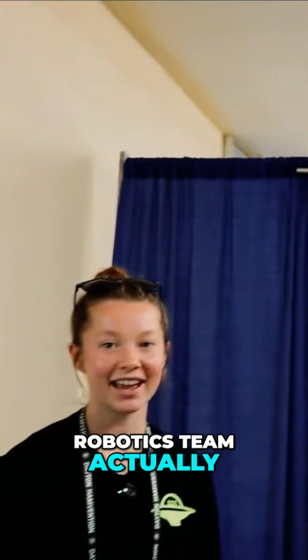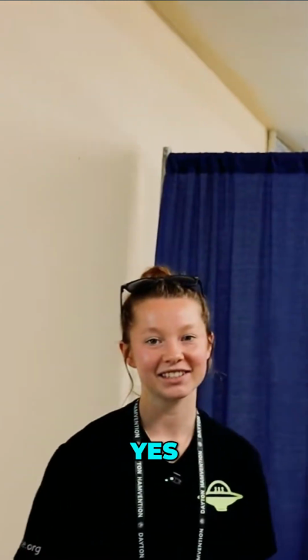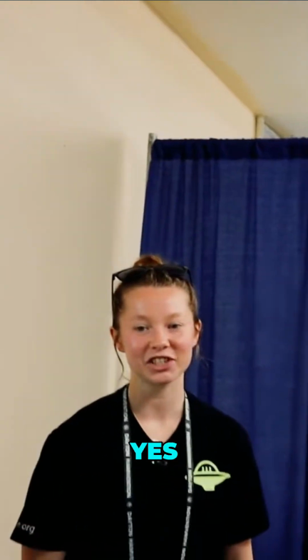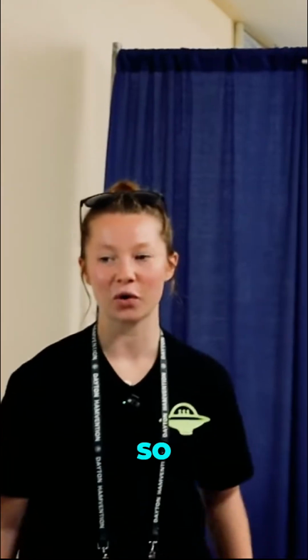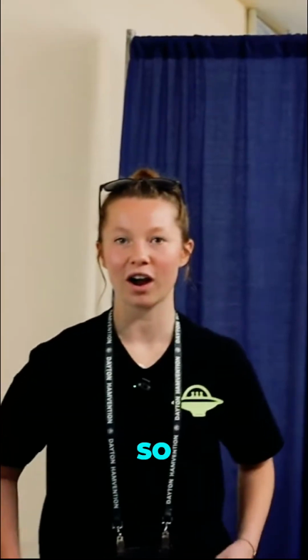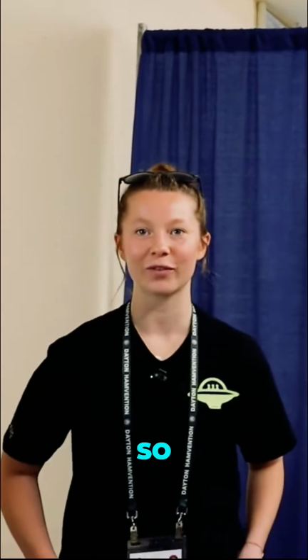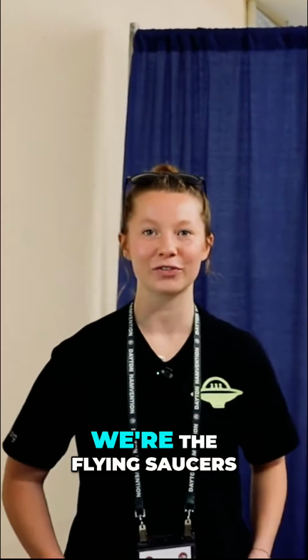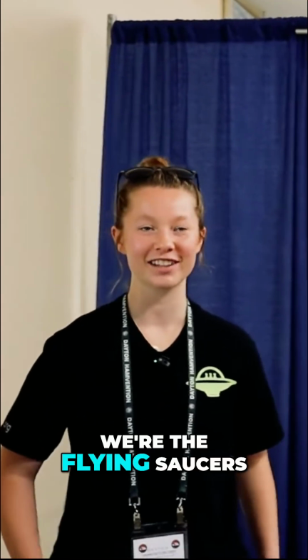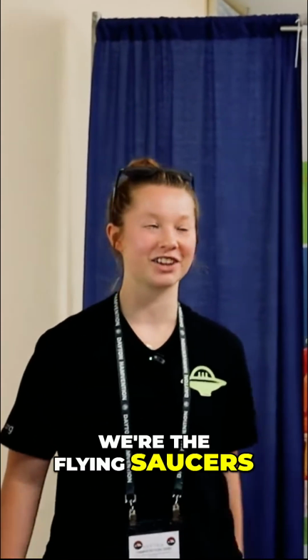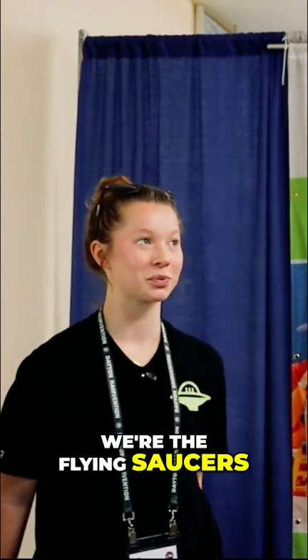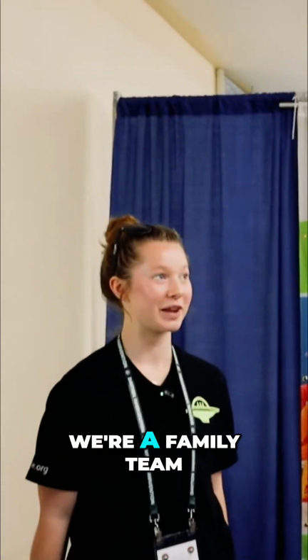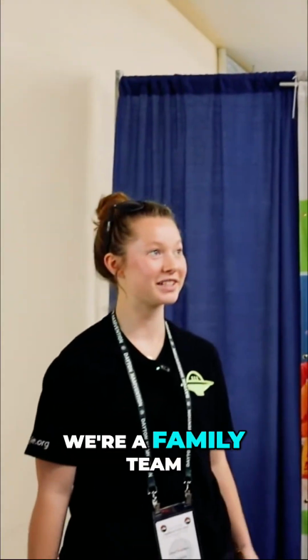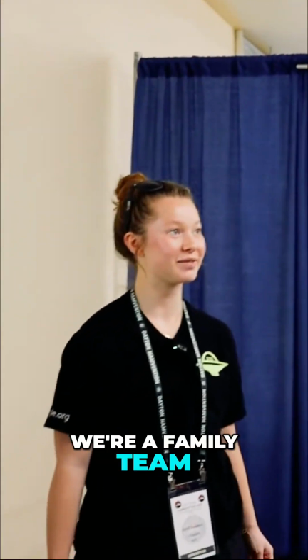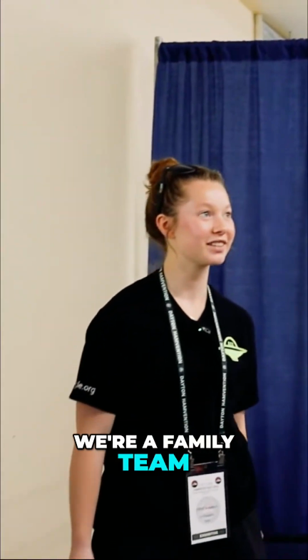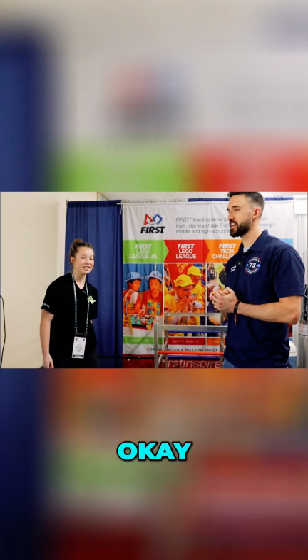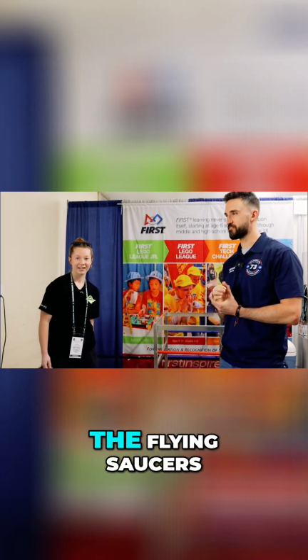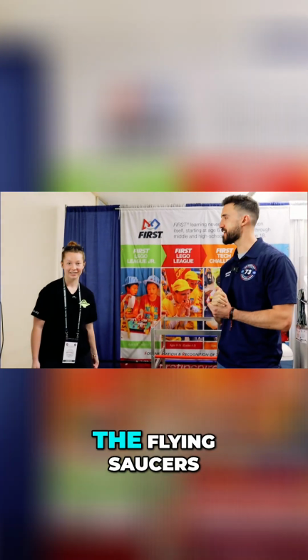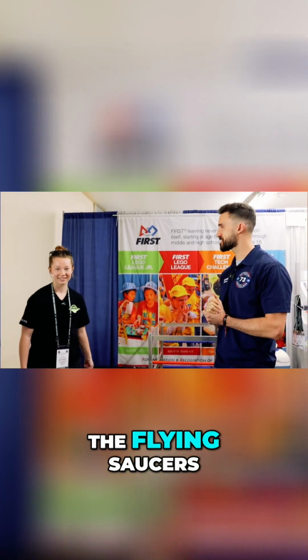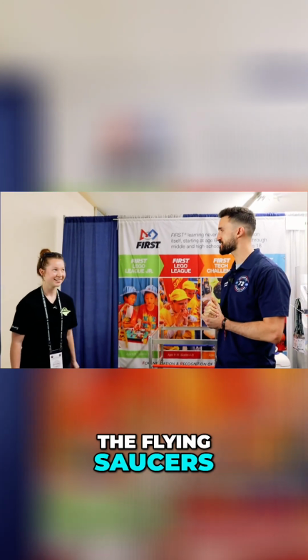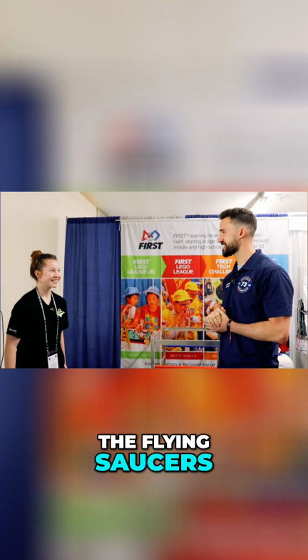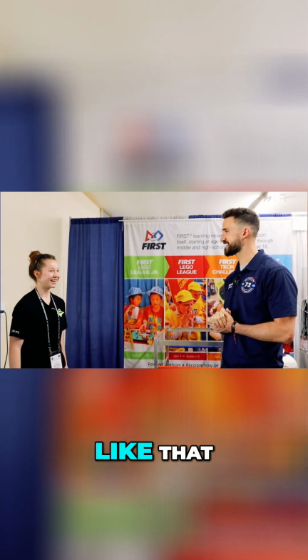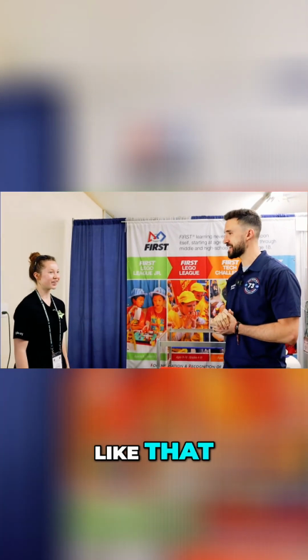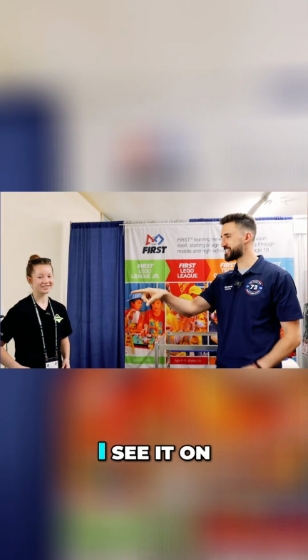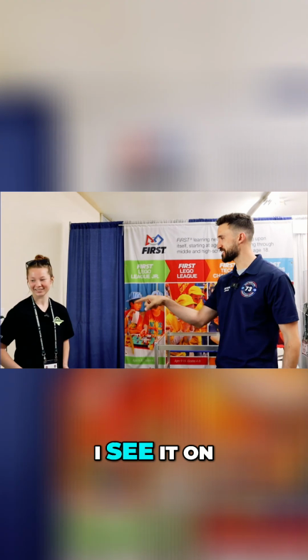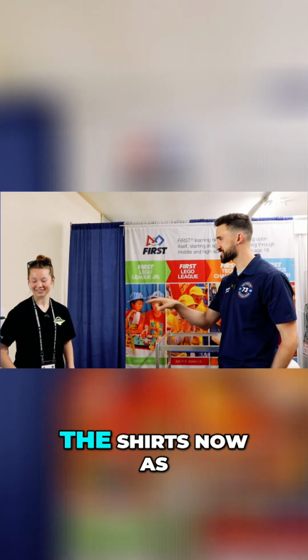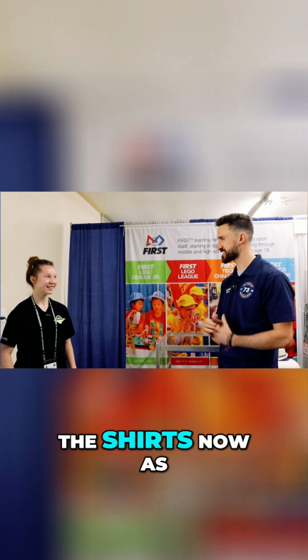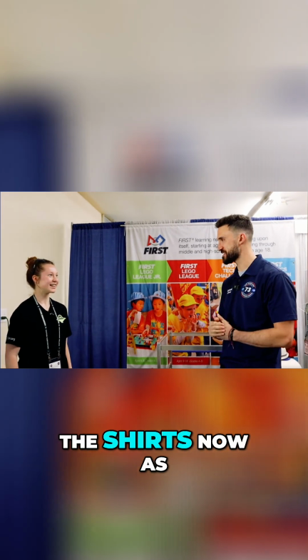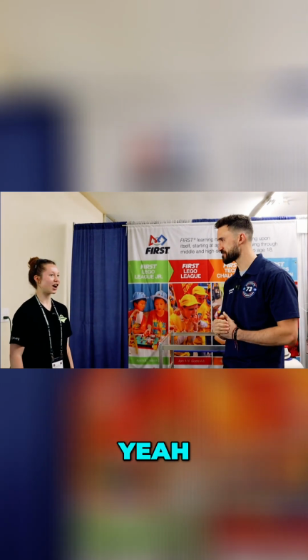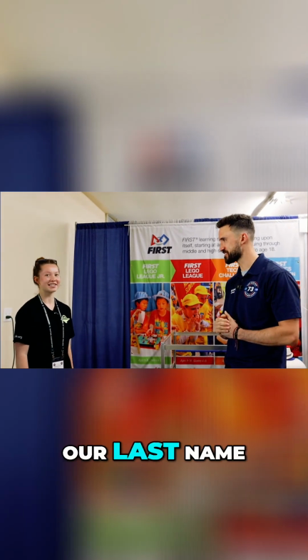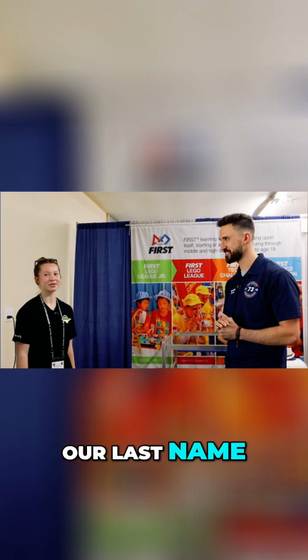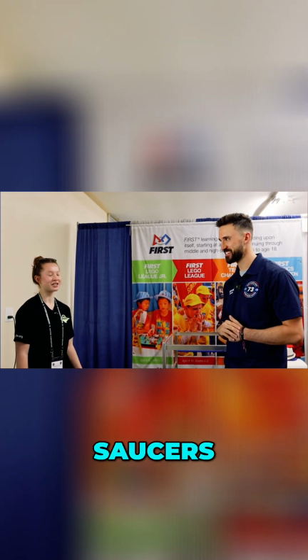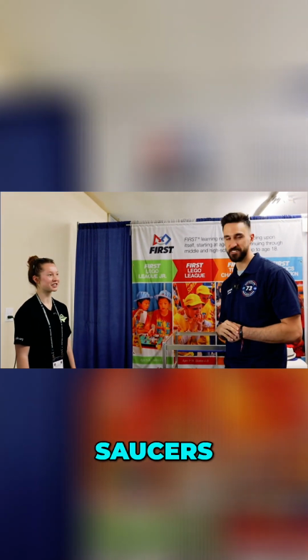Yes, so we're the Flying Saucers. We're a family team. The Flying Saucers — I like that. I see it on the shirts now. Yeah, our last name's Saucers.